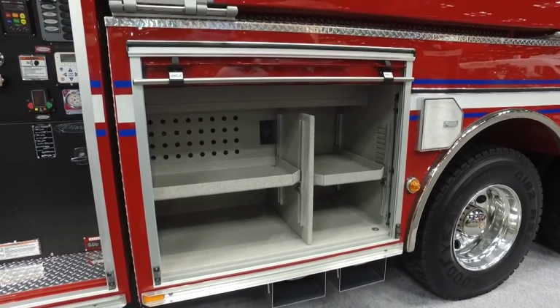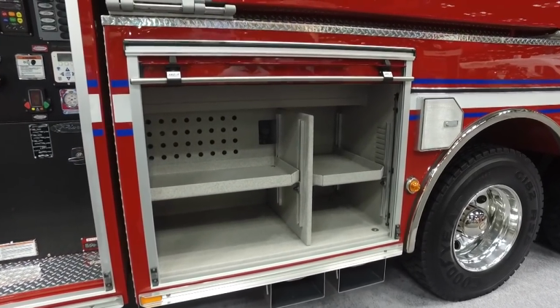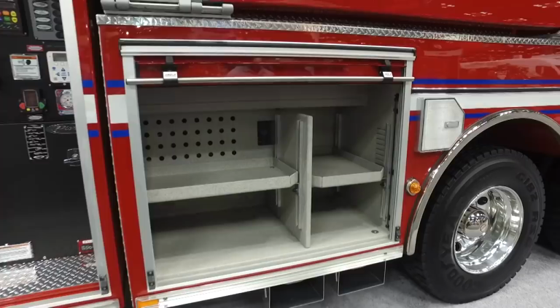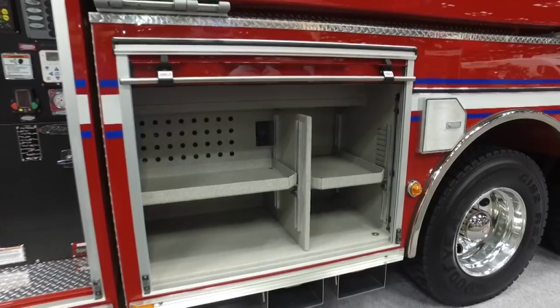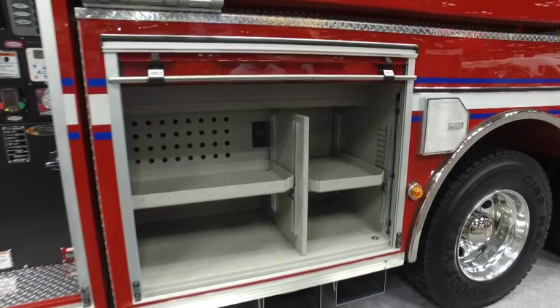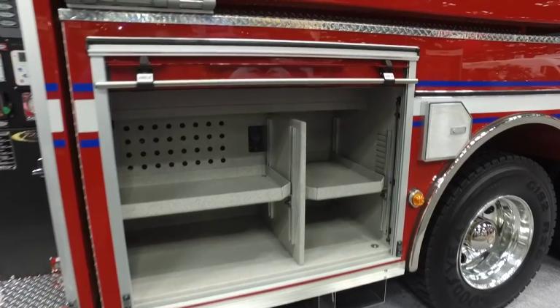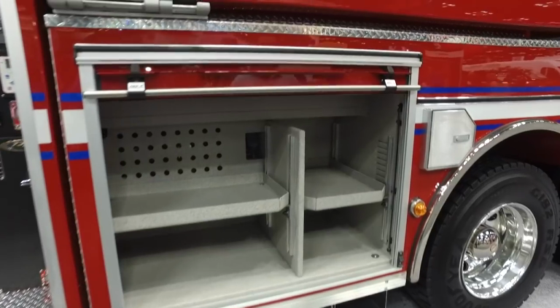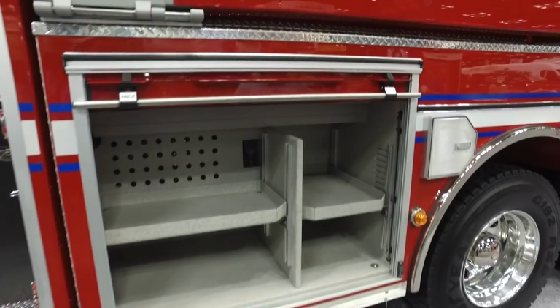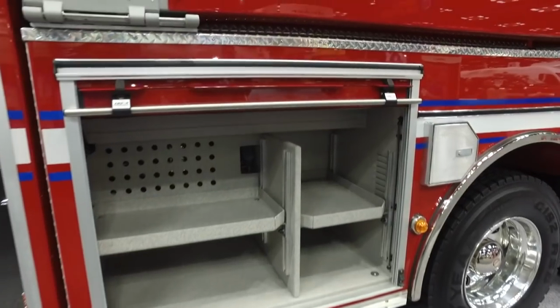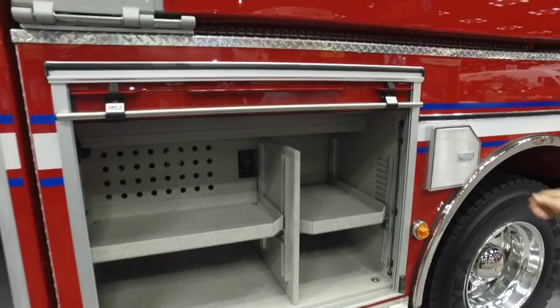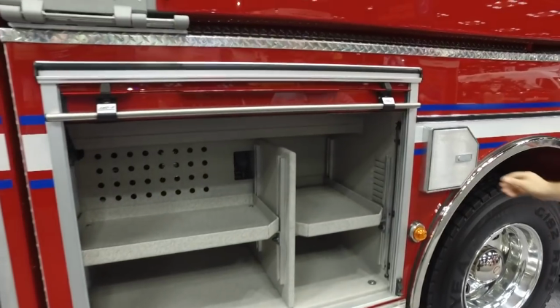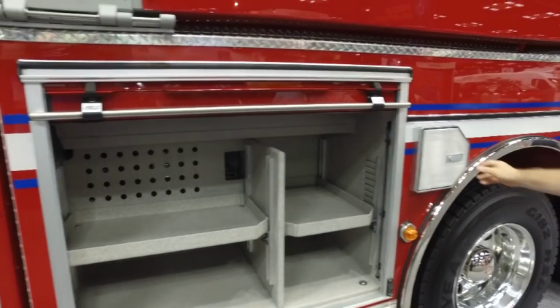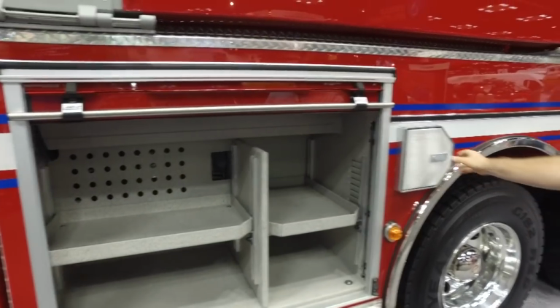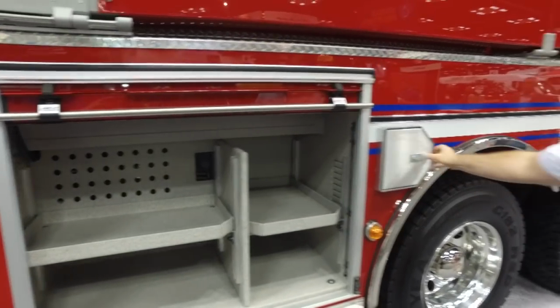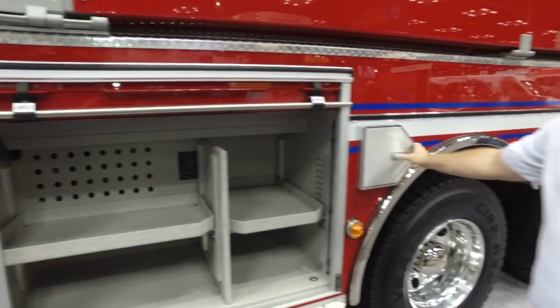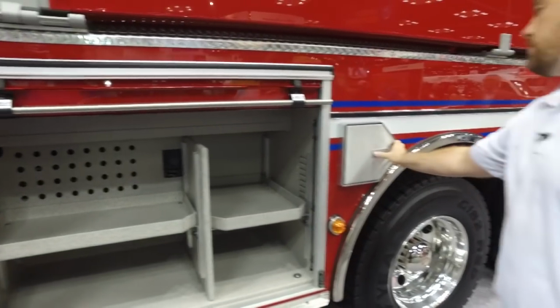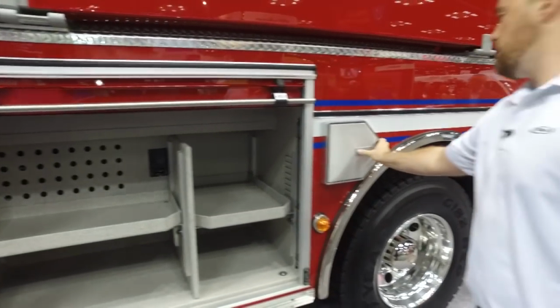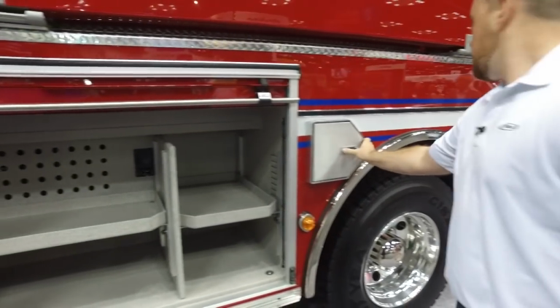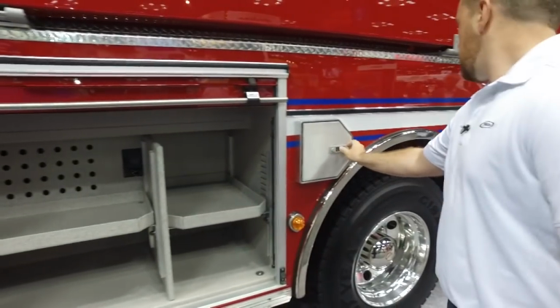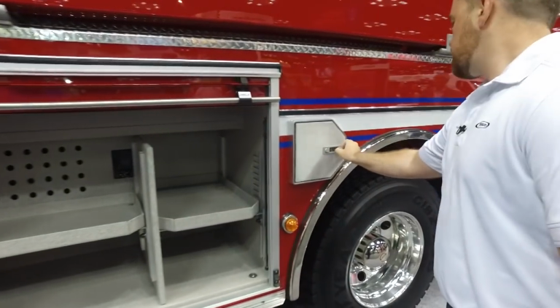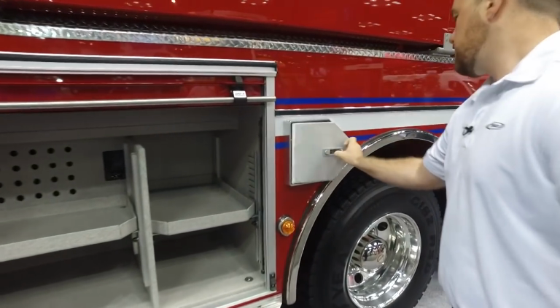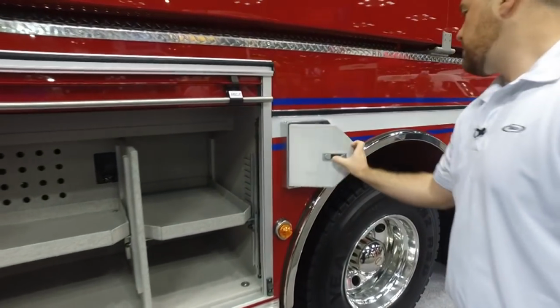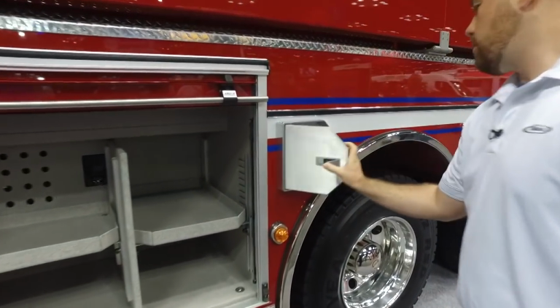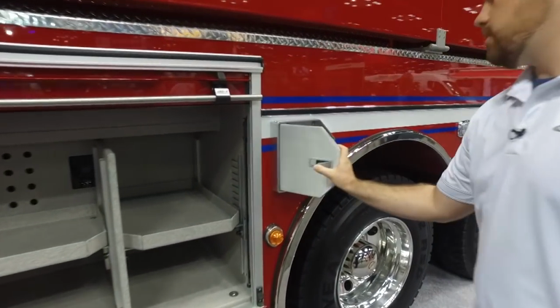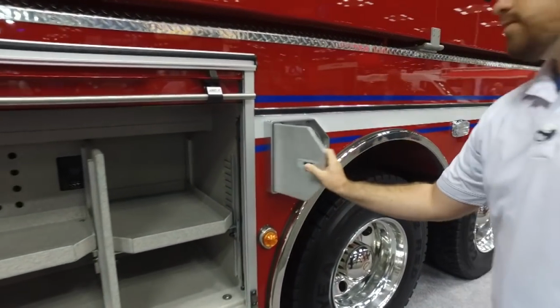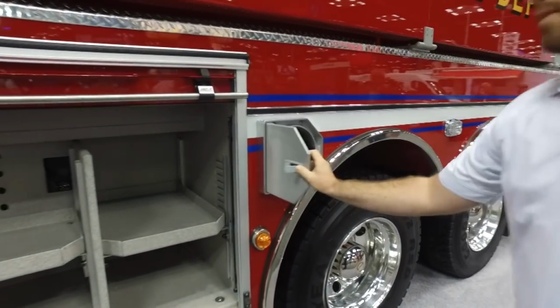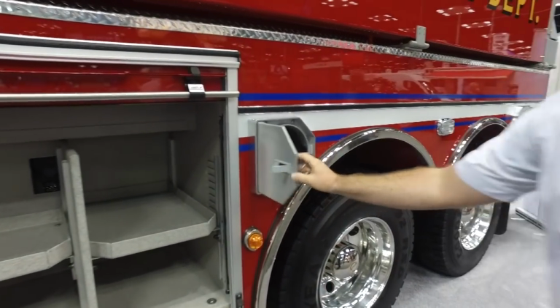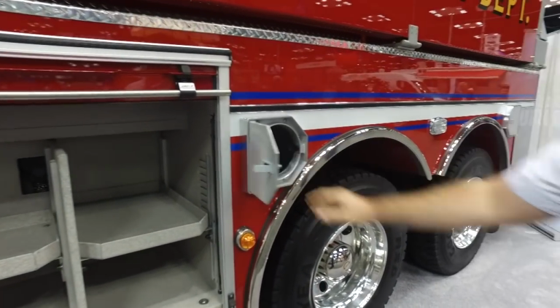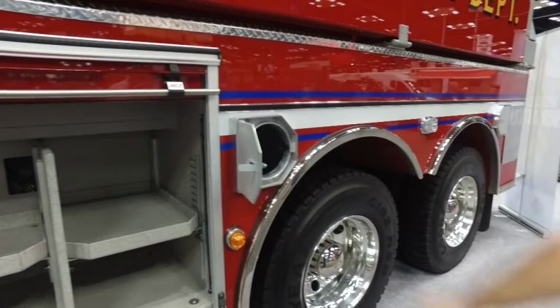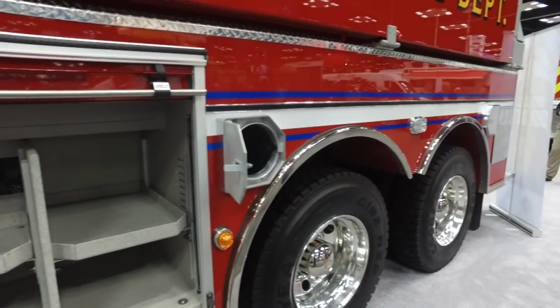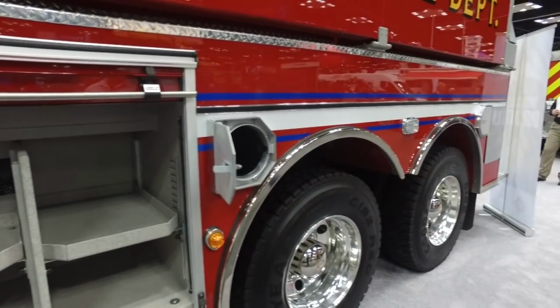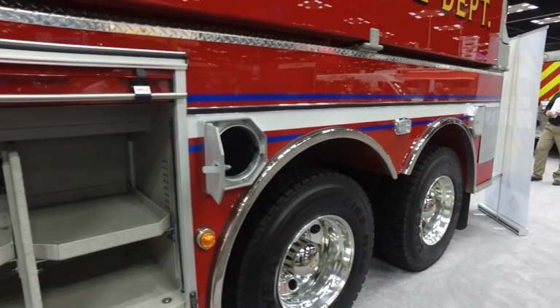We've got a Zyco quick lift tank rack up above, as well as some air bottle storage in the fender compartments.